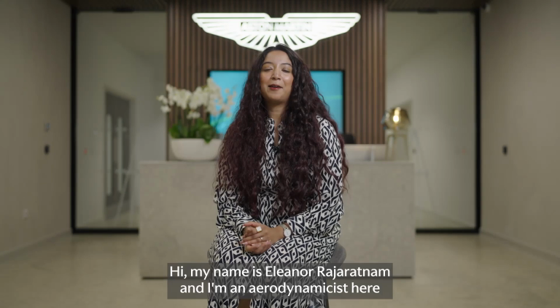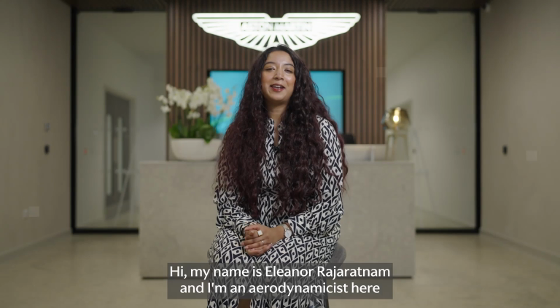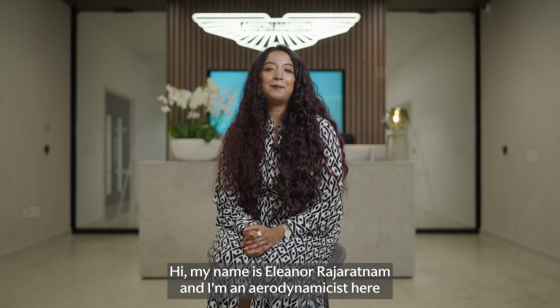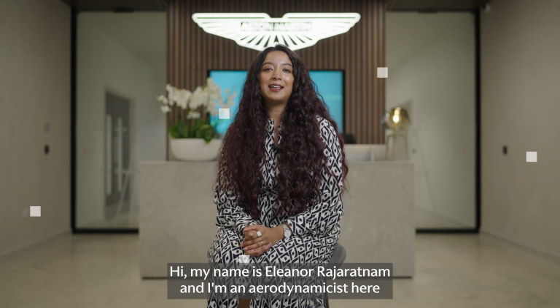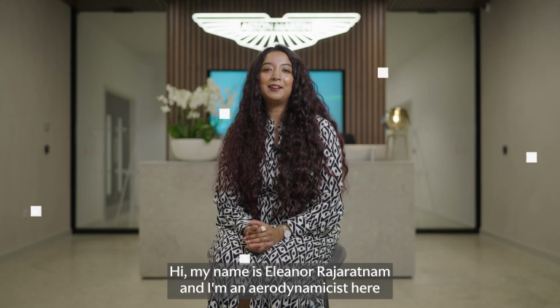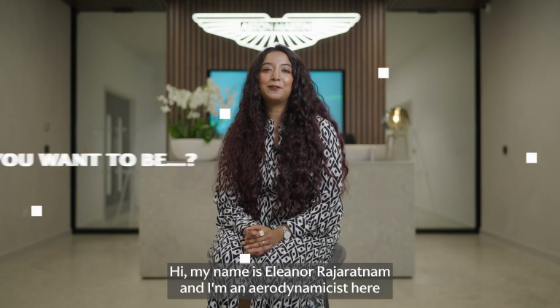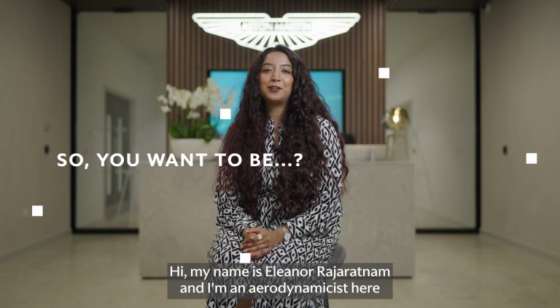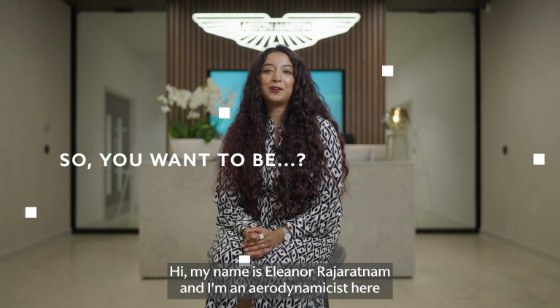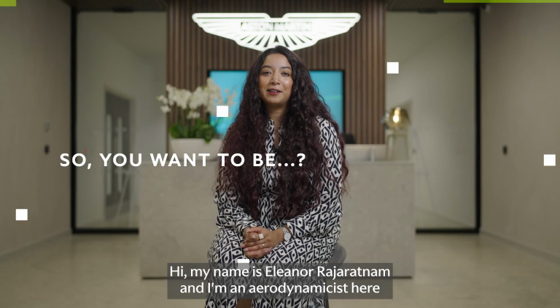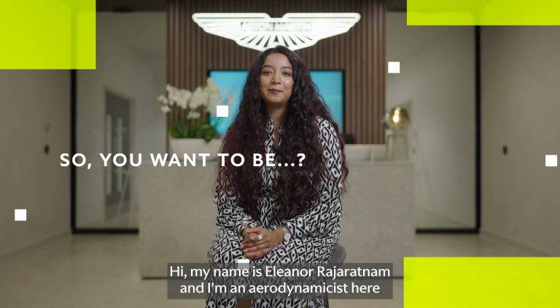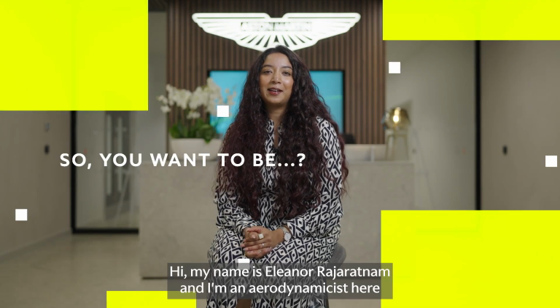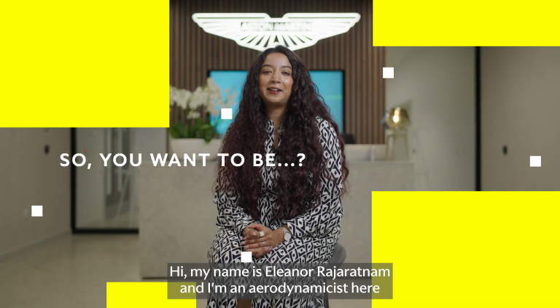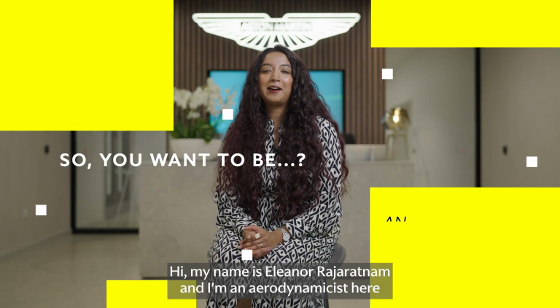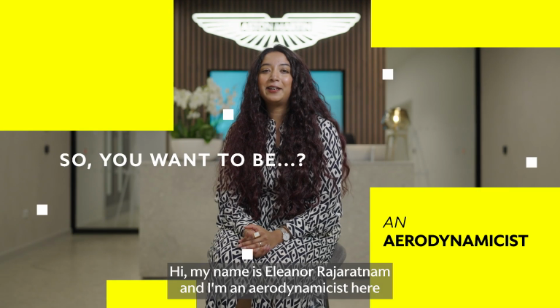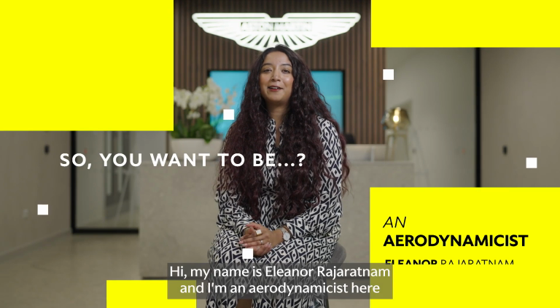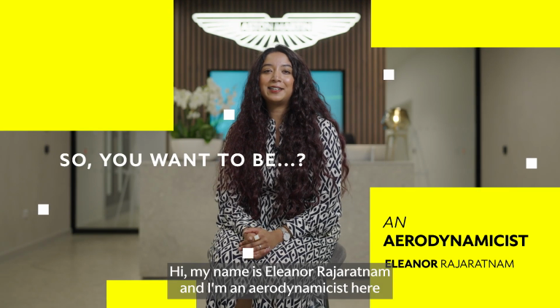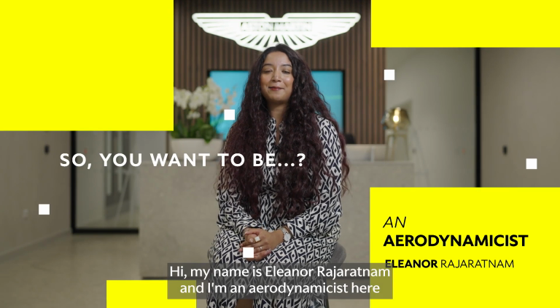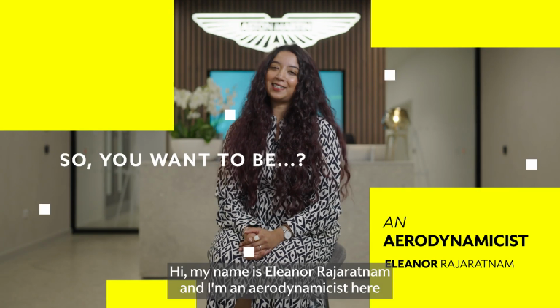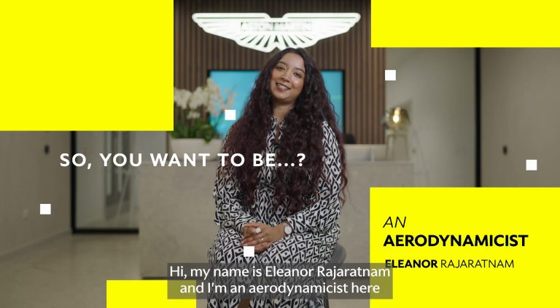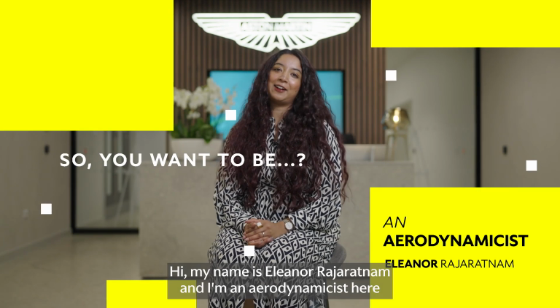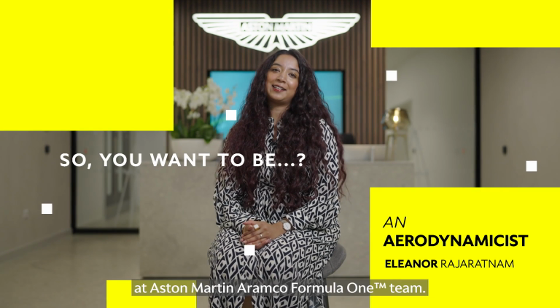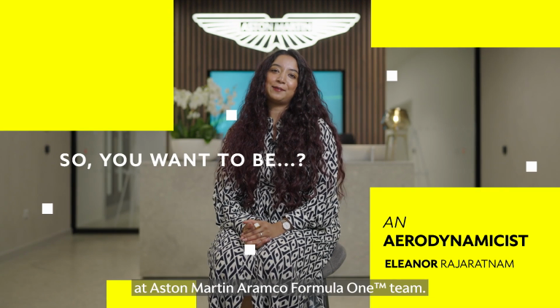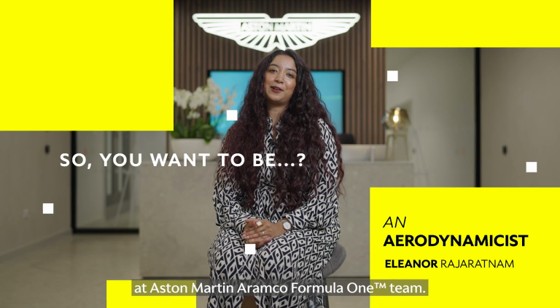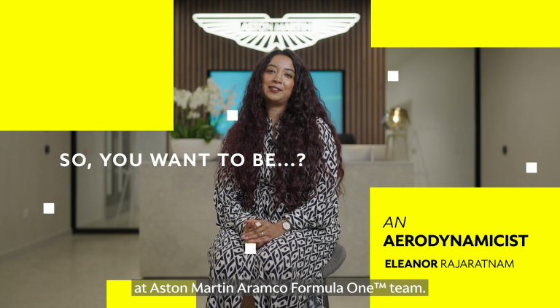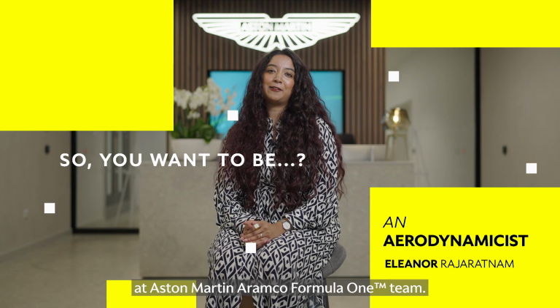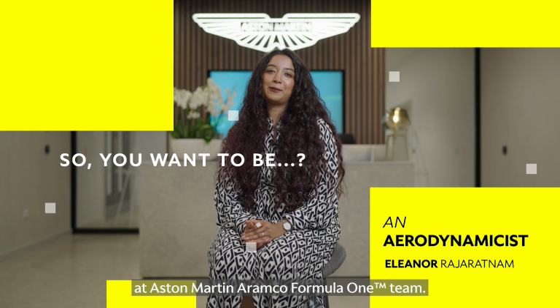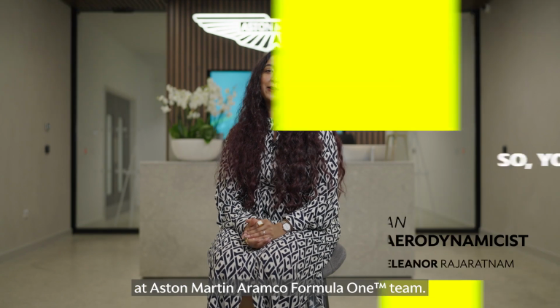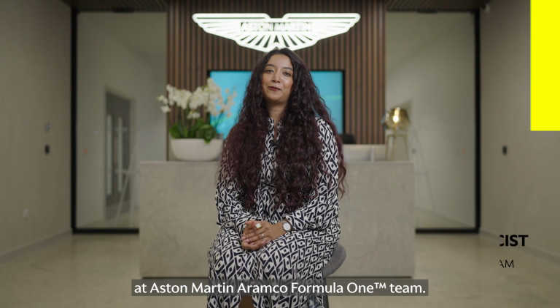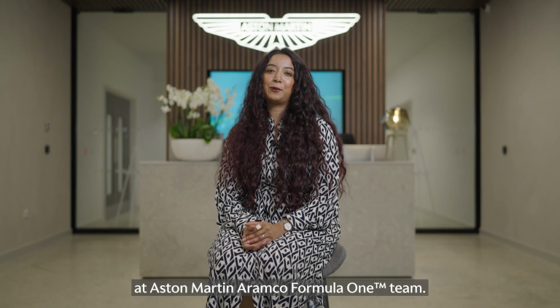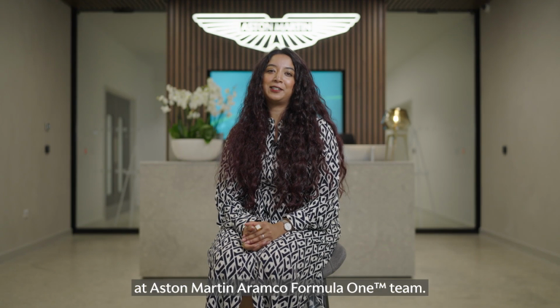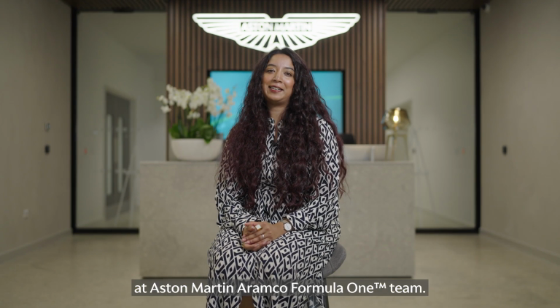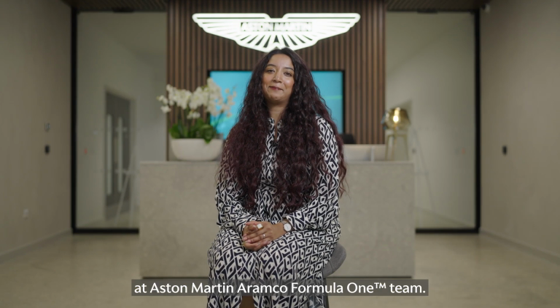Hi, my name is Eleanor Rajaratnam and I'm an aerodynamicist here at Aston Martin Aramco Formula 1 team.